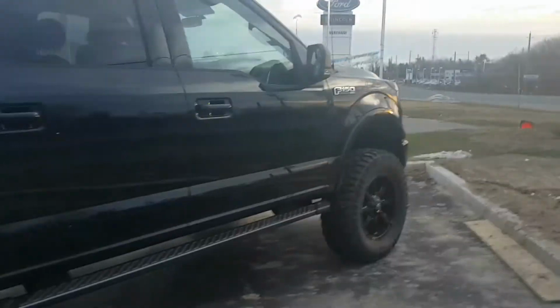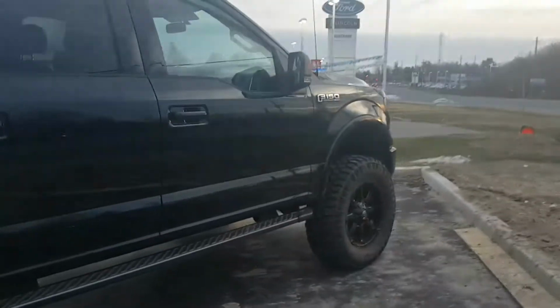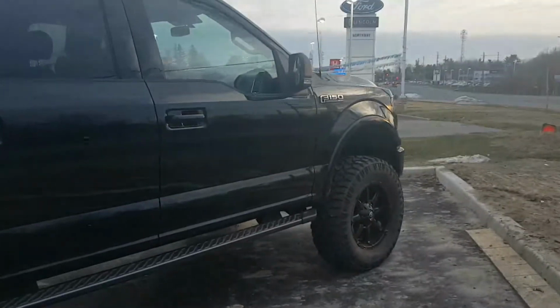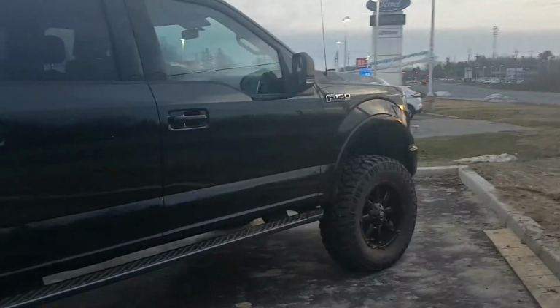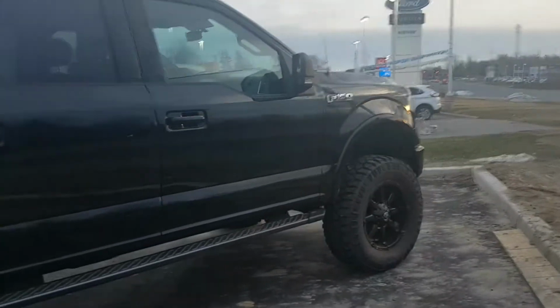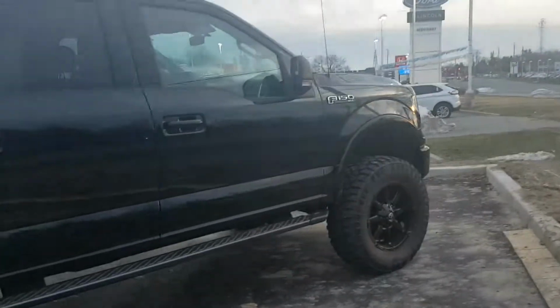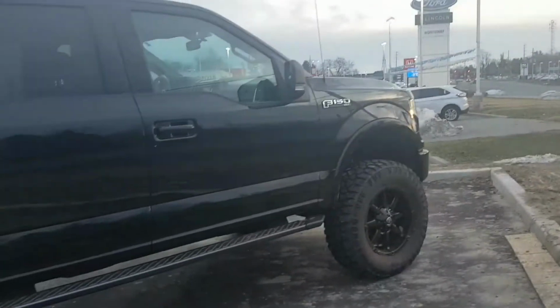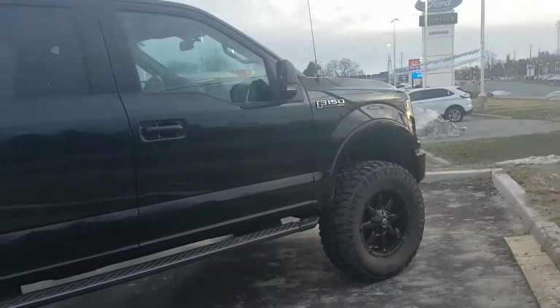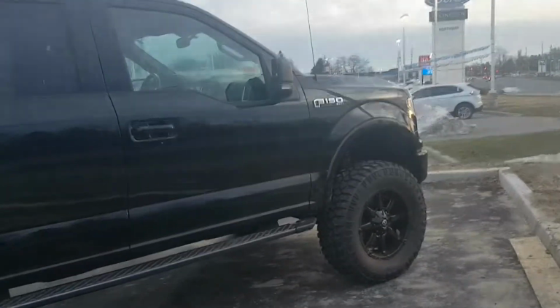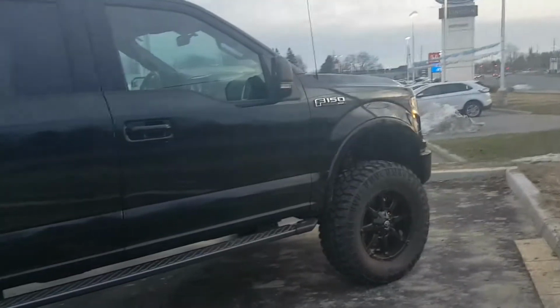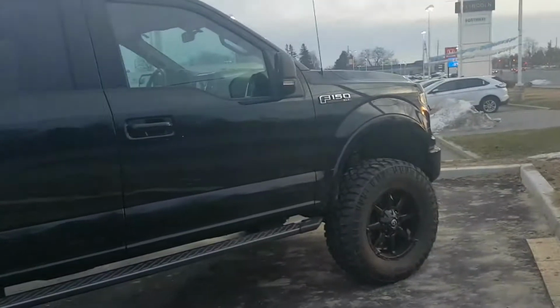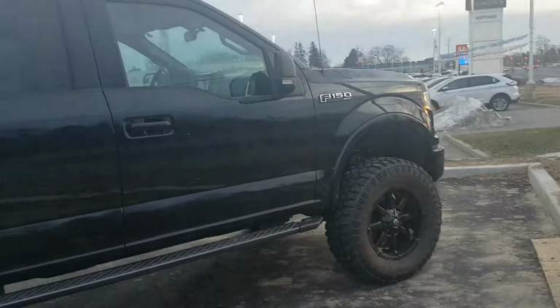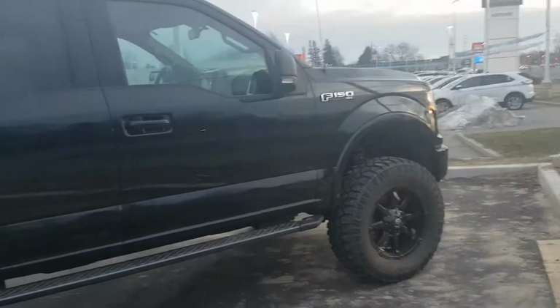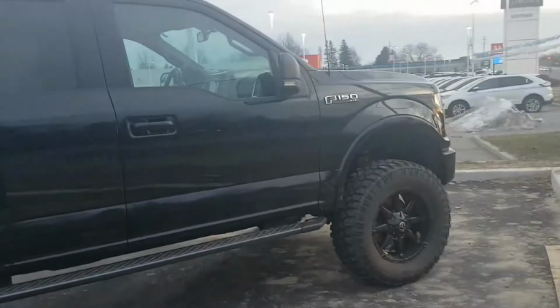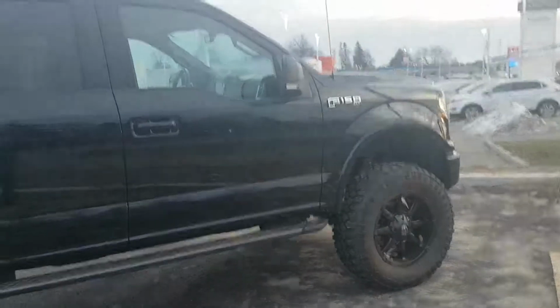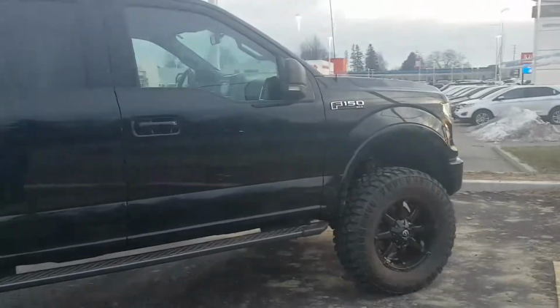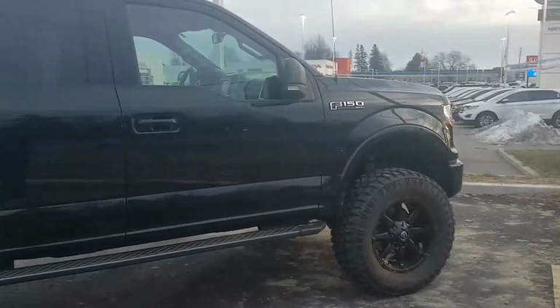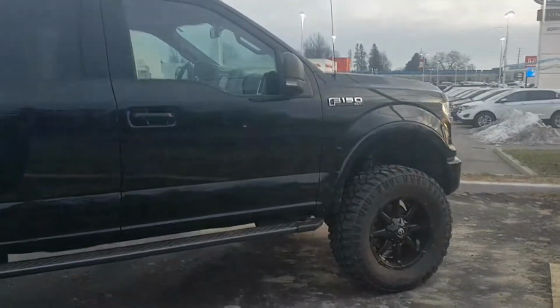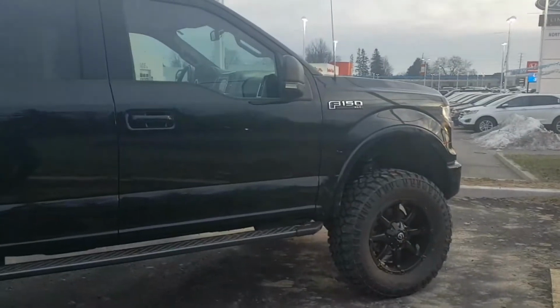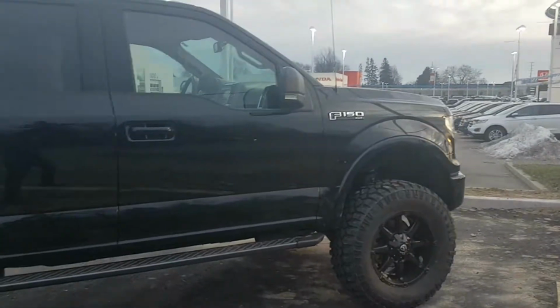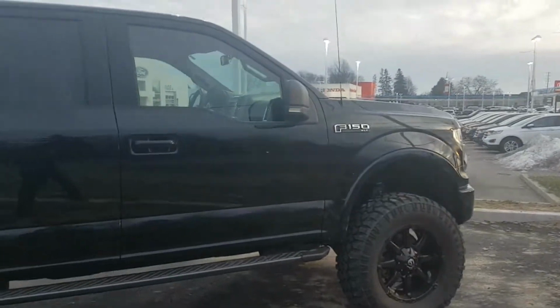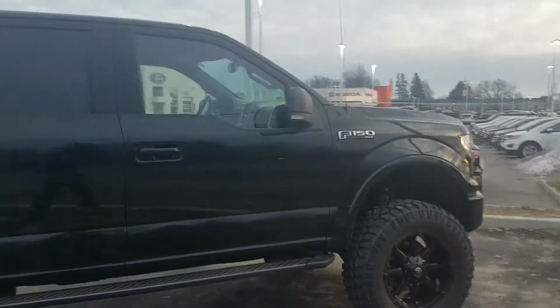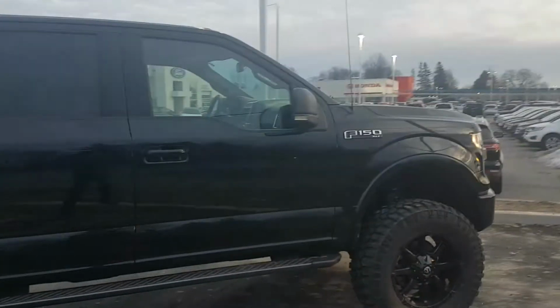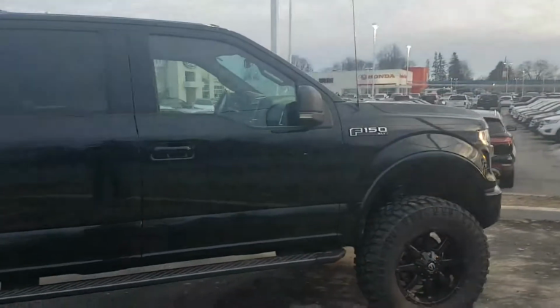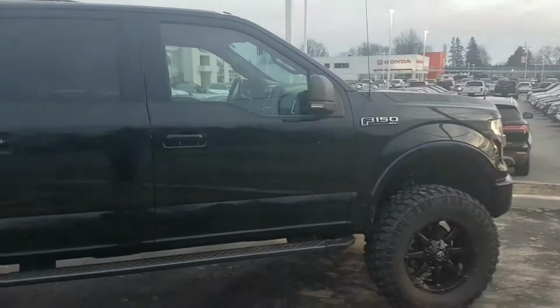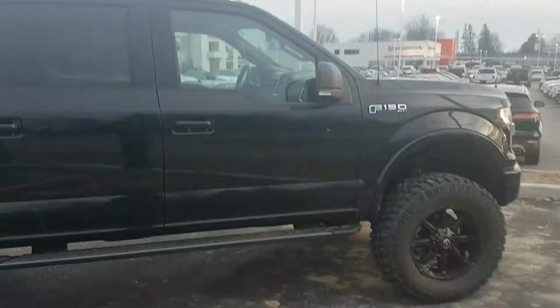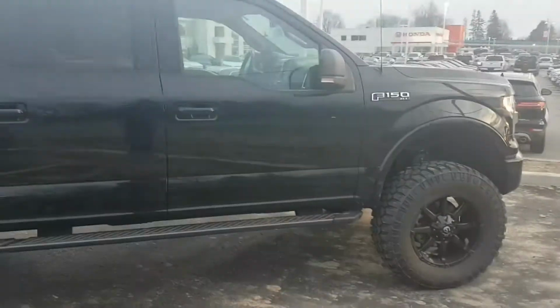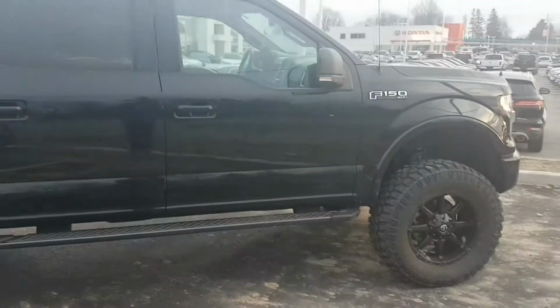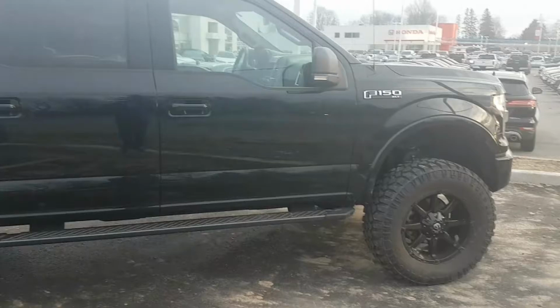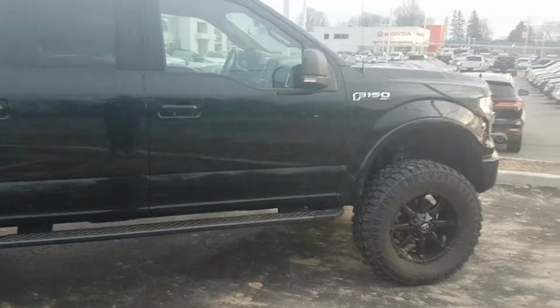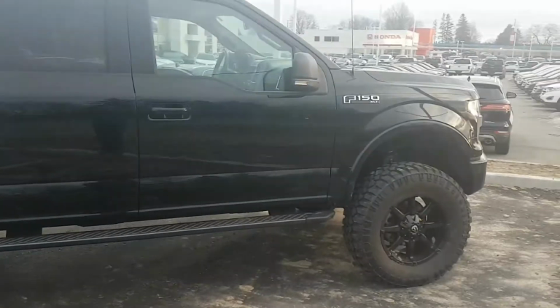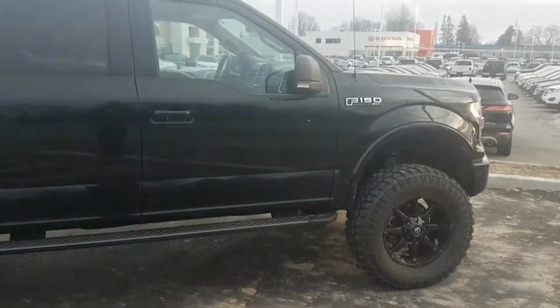Why don't you come down to Northway Ford, see me, Chris Lye, and take this beautiful F-150 for a test drive. See you soon.